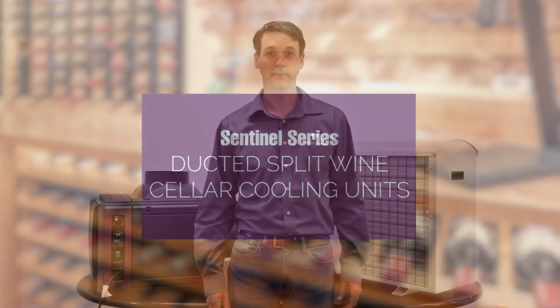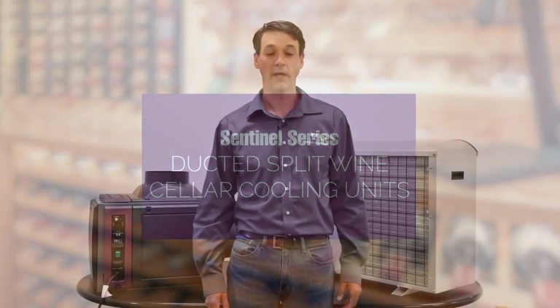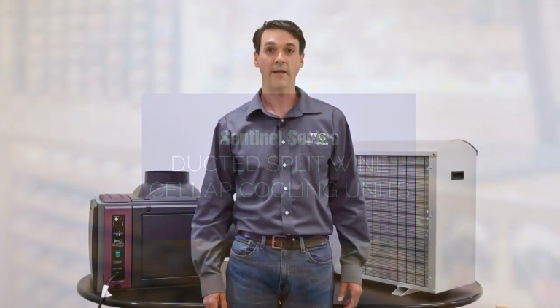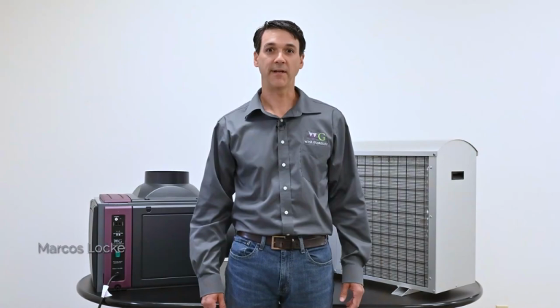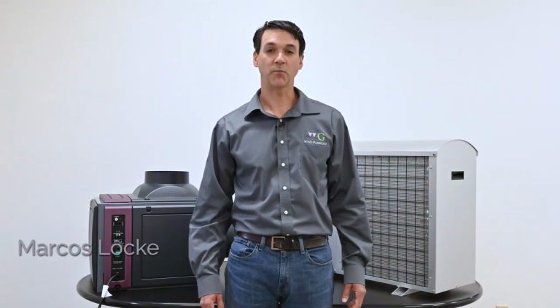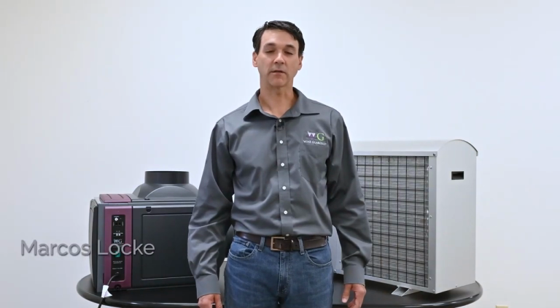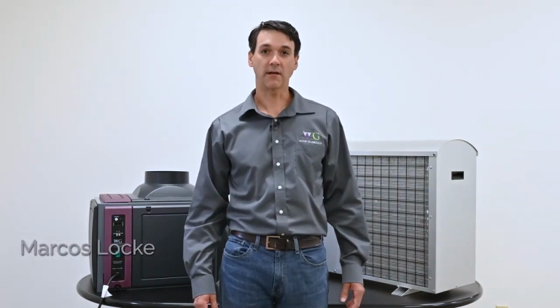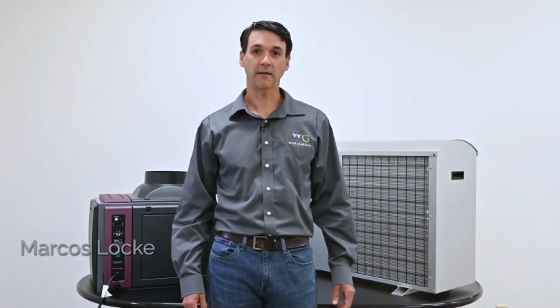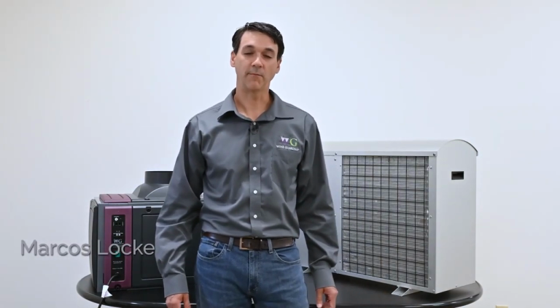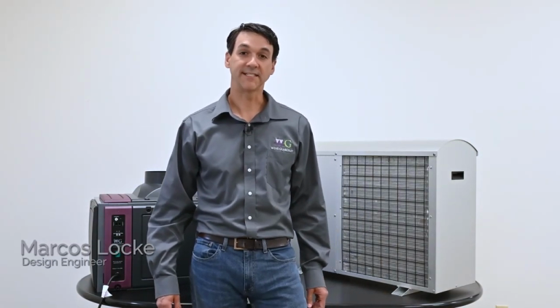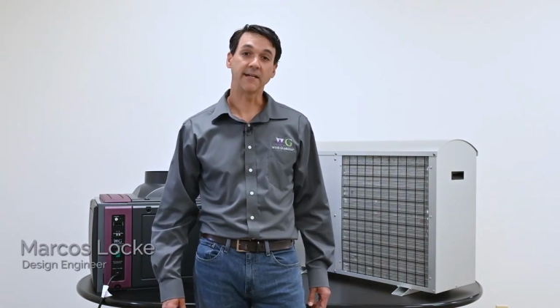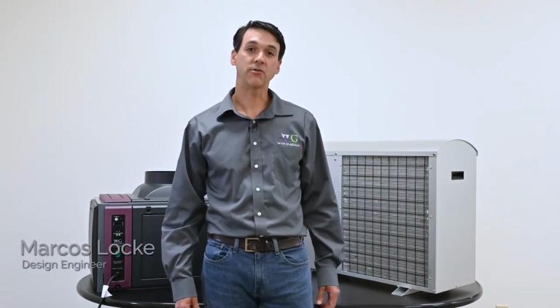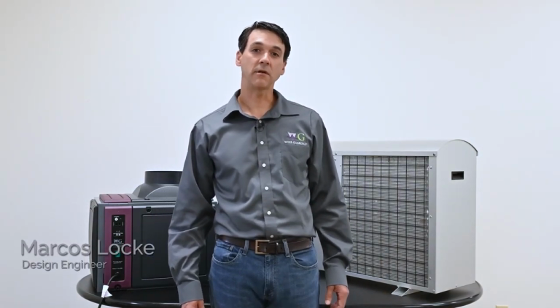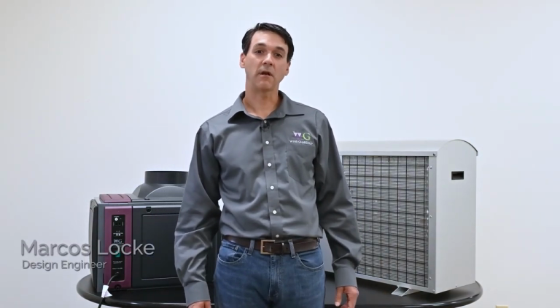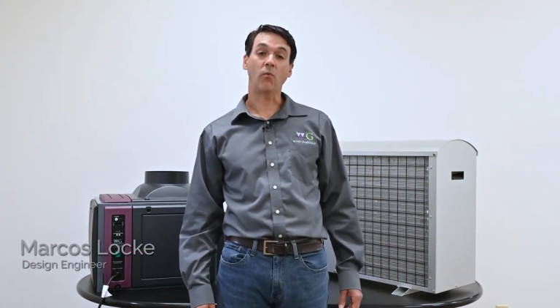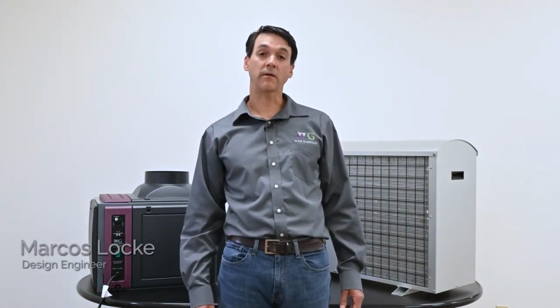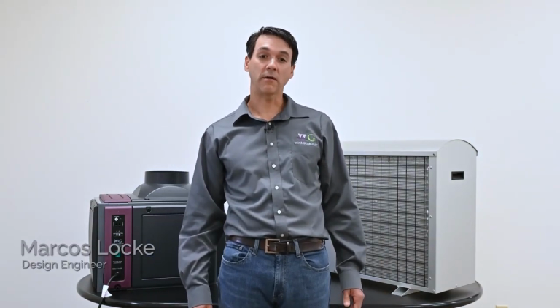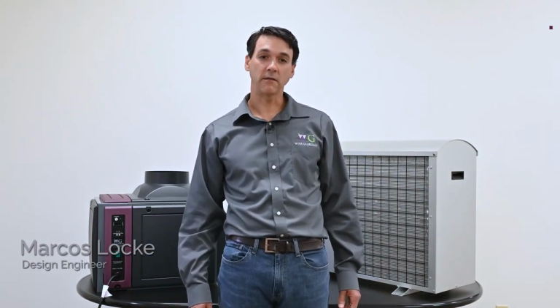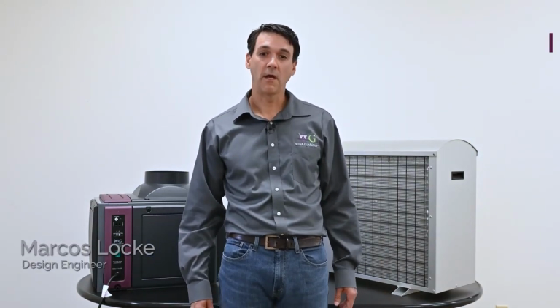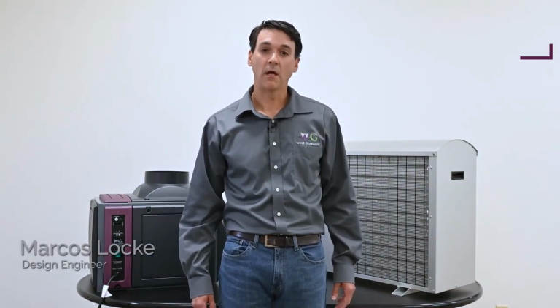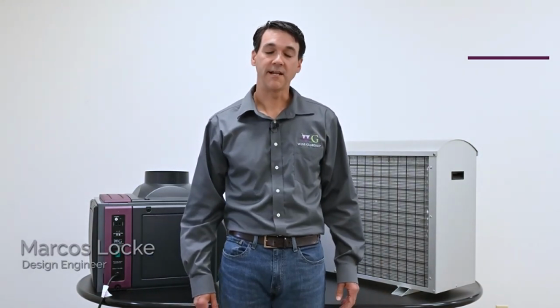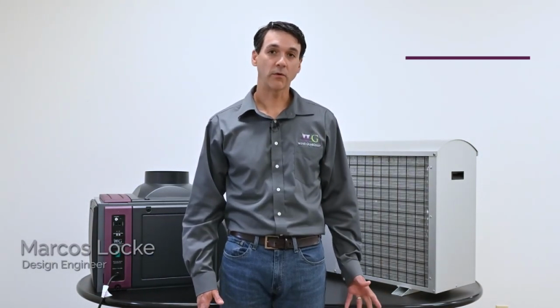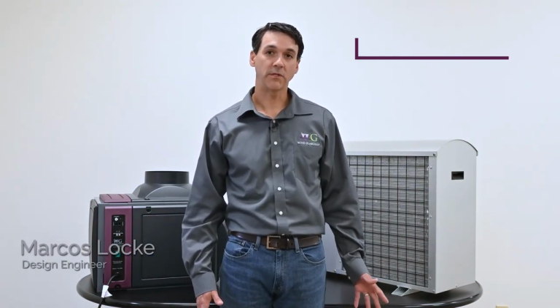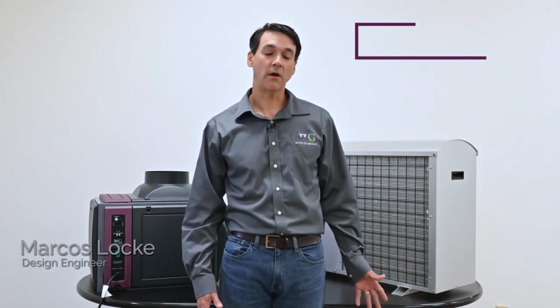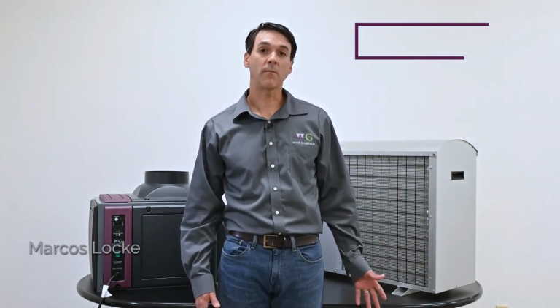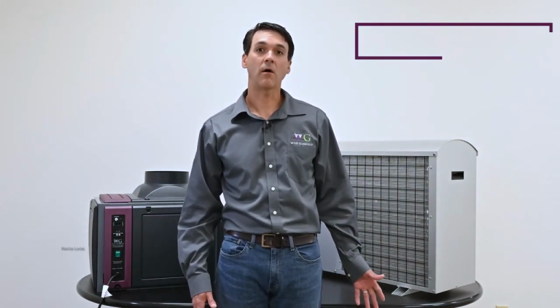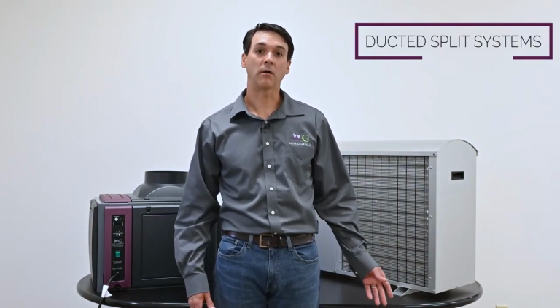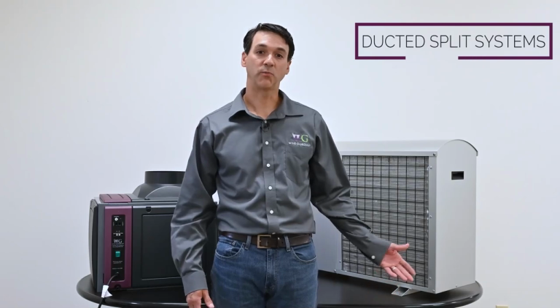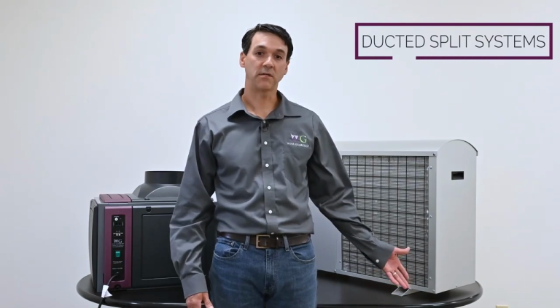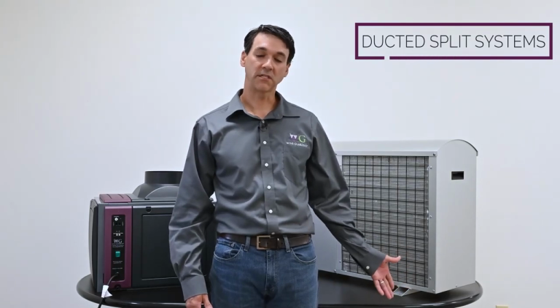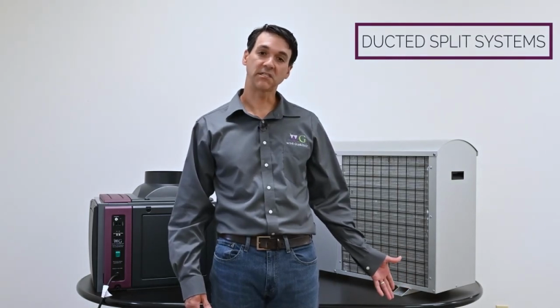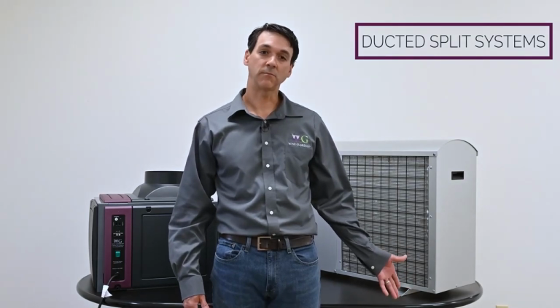Hi, my name is Marcus Locke. I'm a design engineer at Wine Guardian. Today we're going to be talking about our split ducted systems.